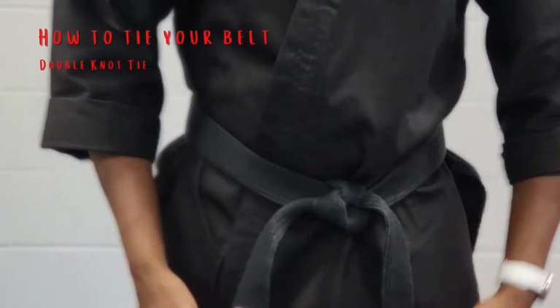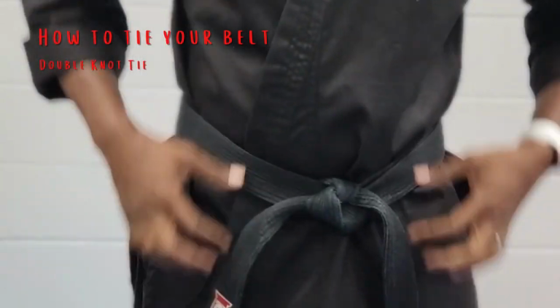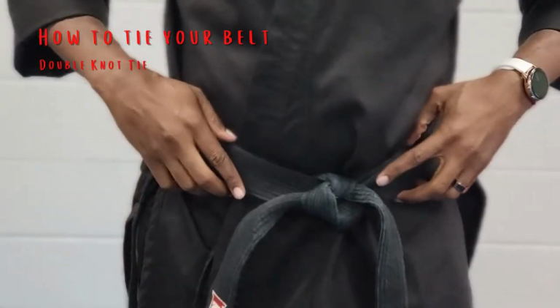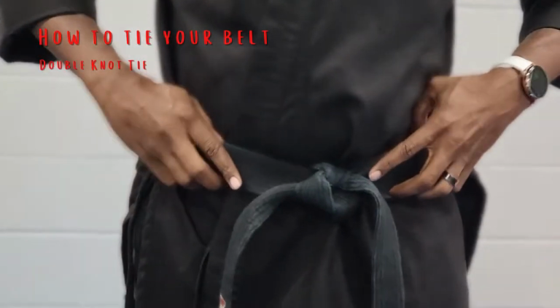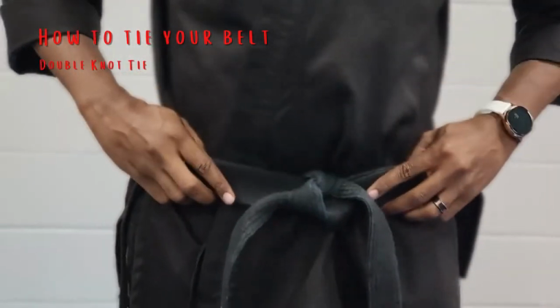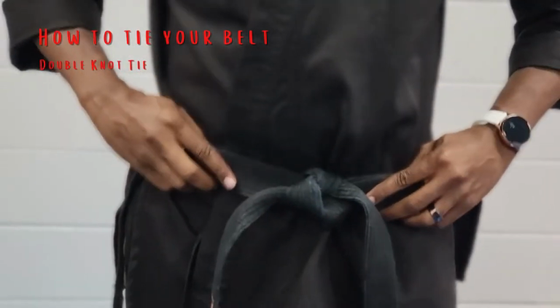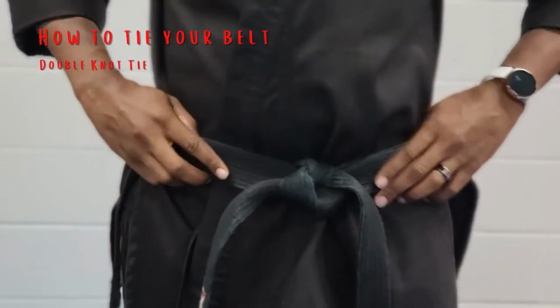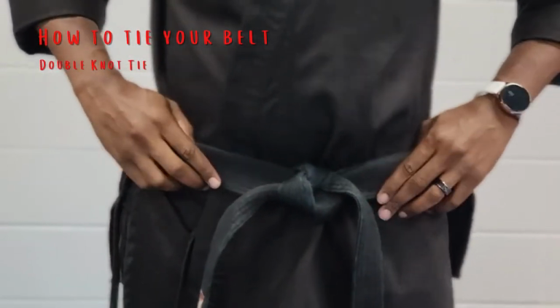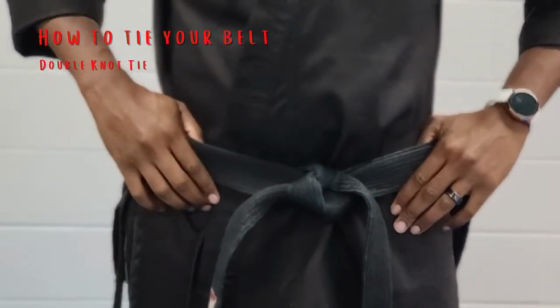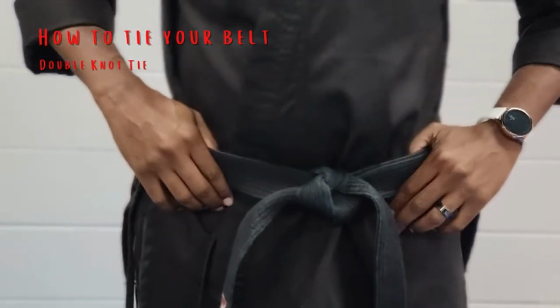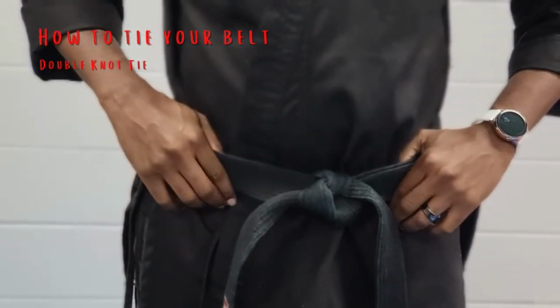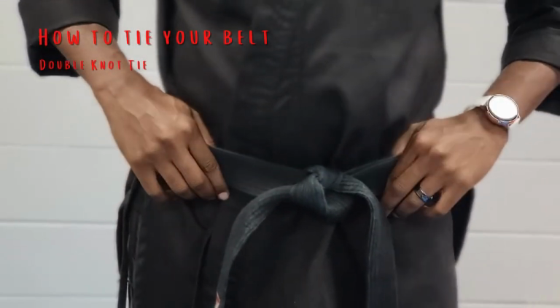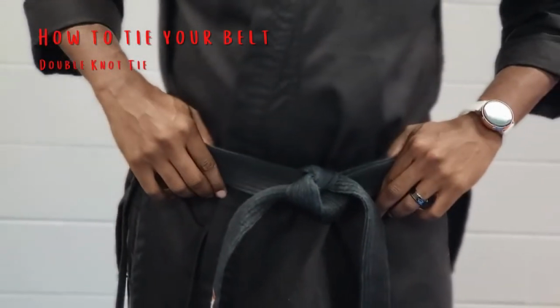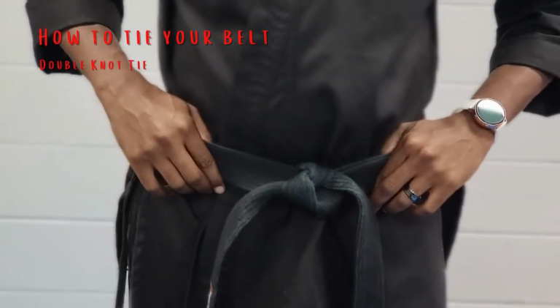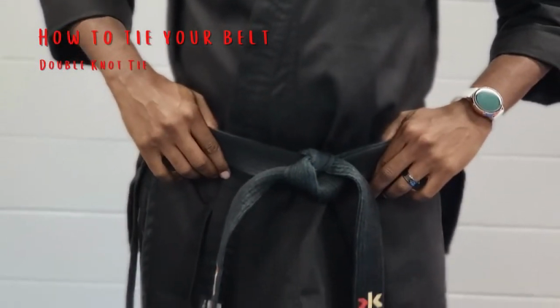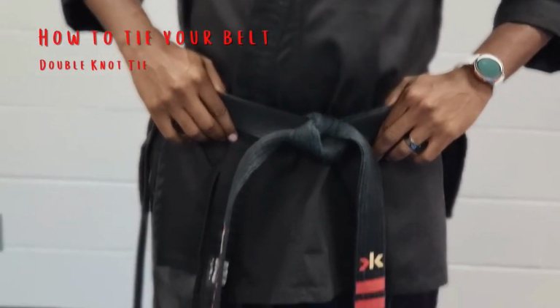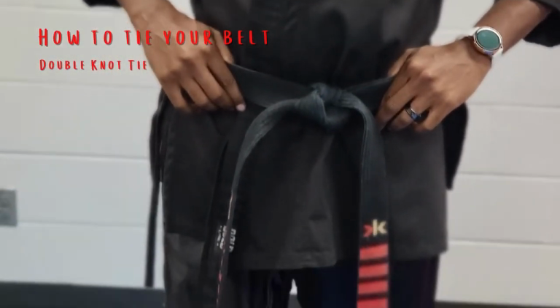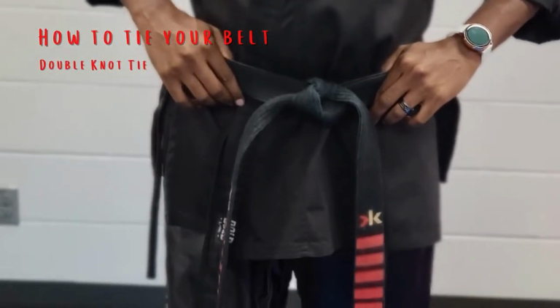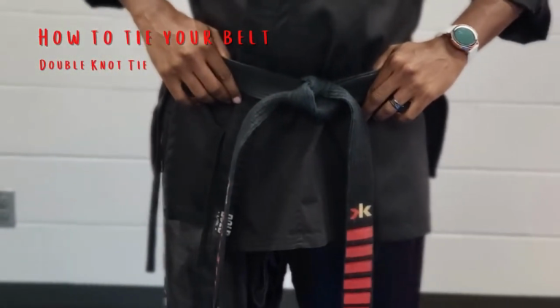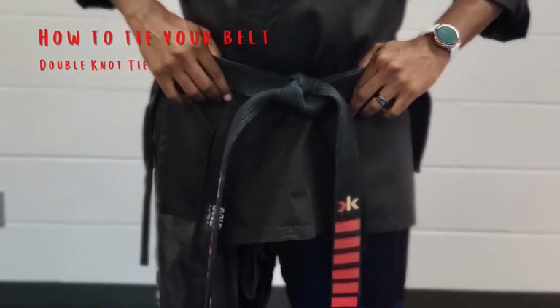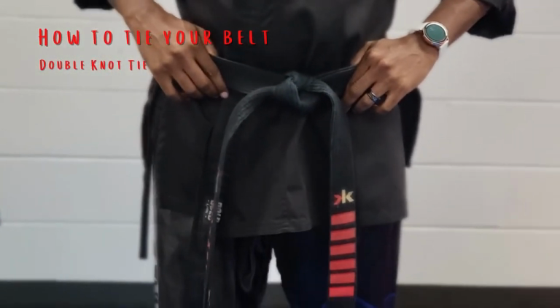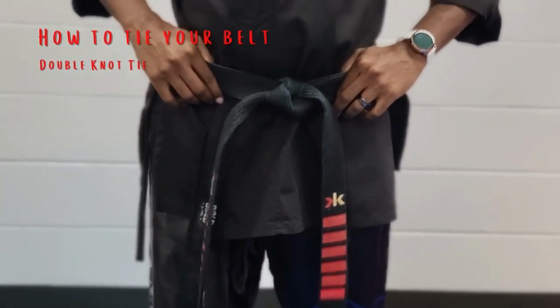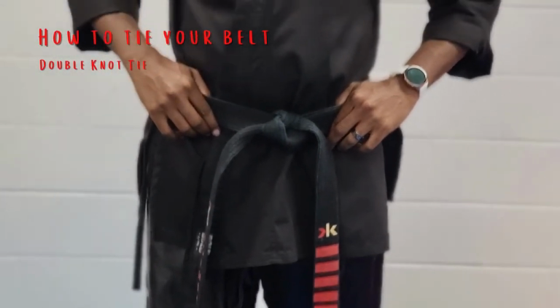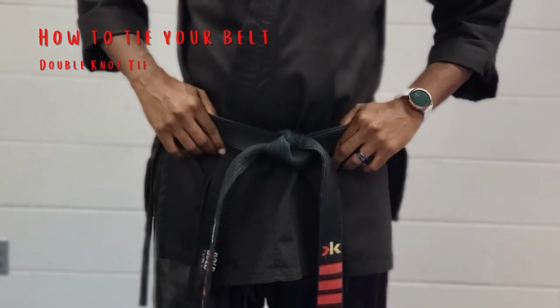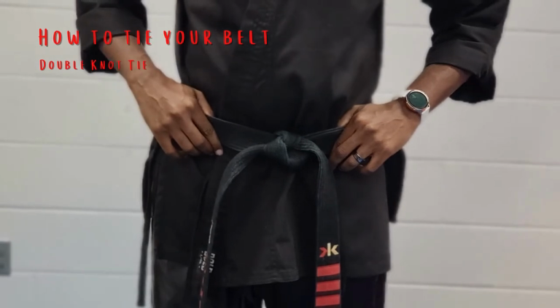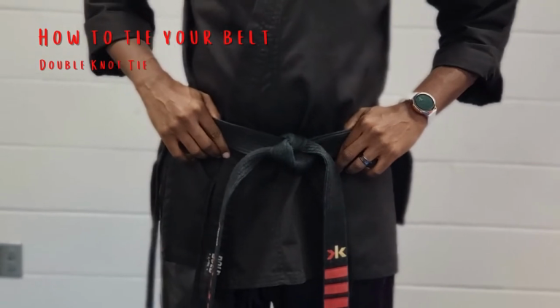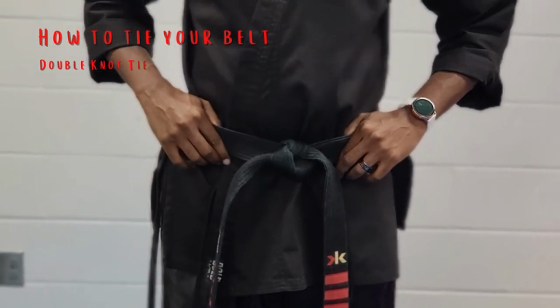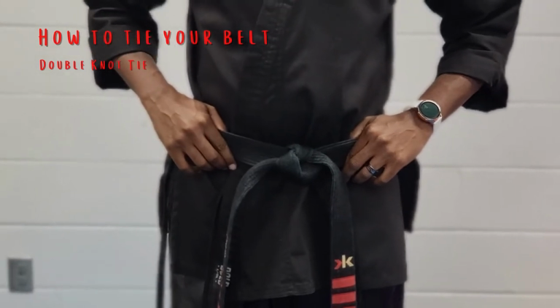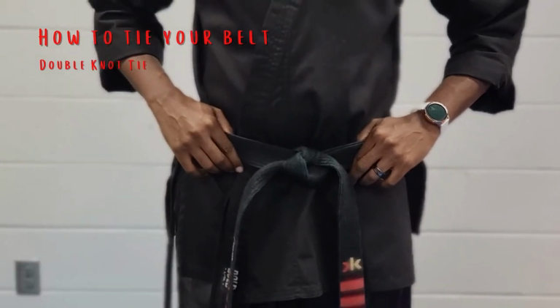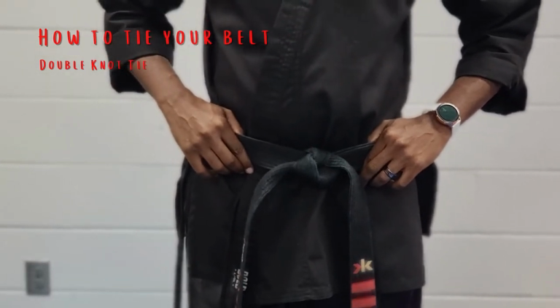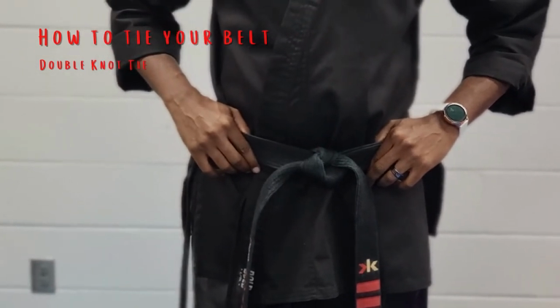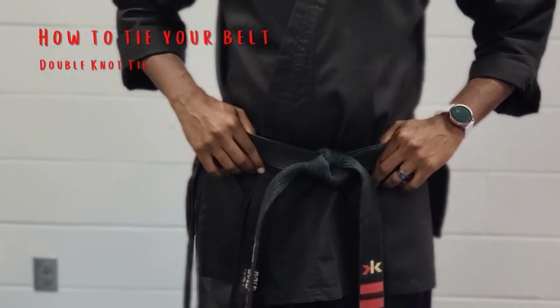Go ahead and tighten it, make sure it's even, and you're good. Great job, guys!